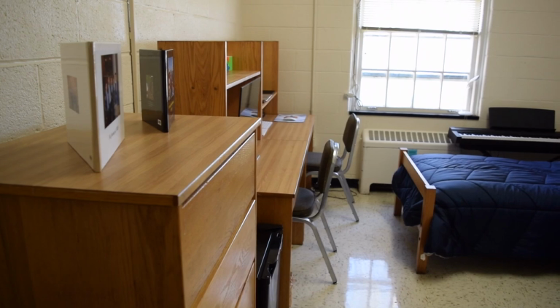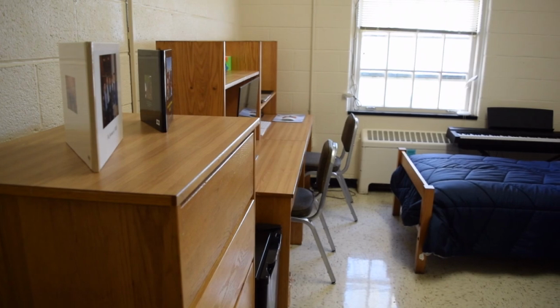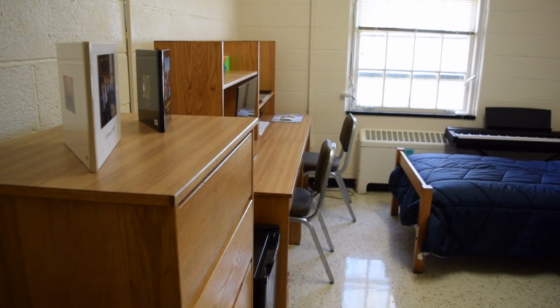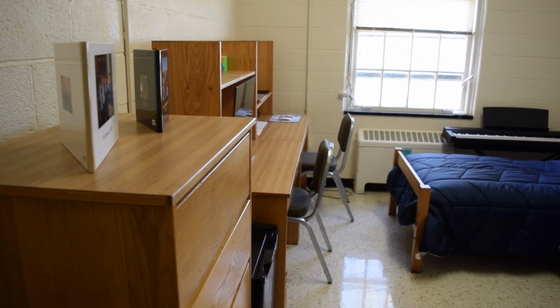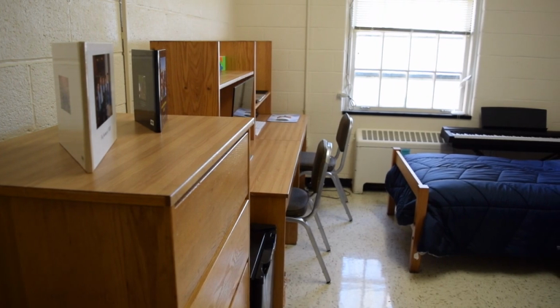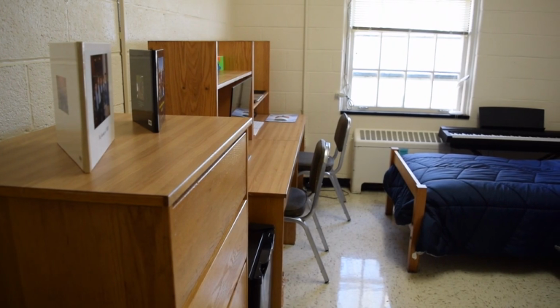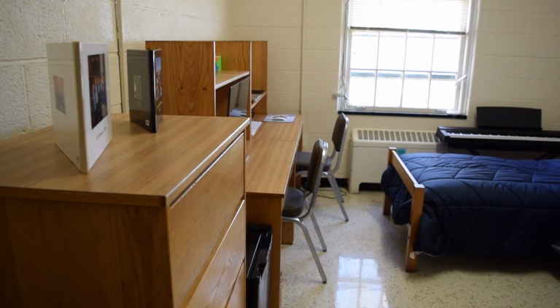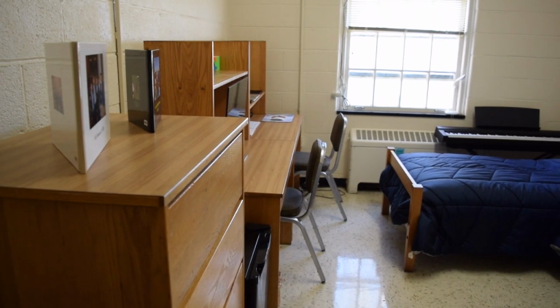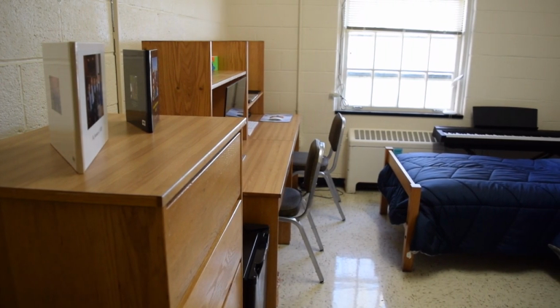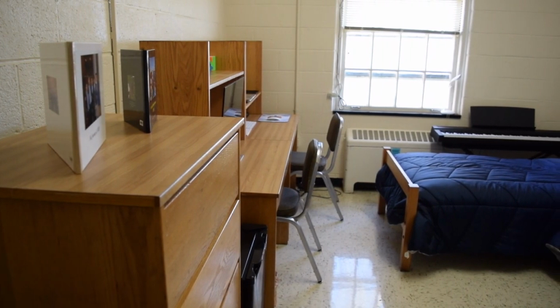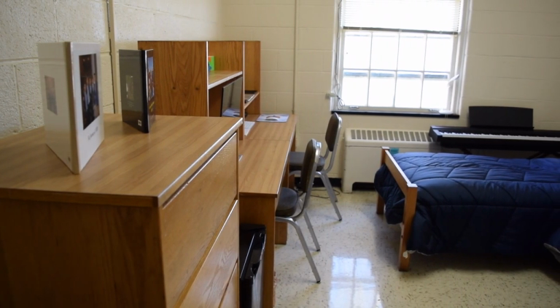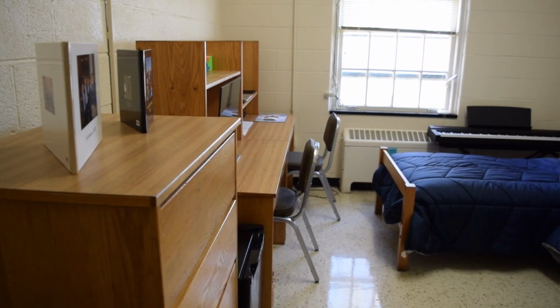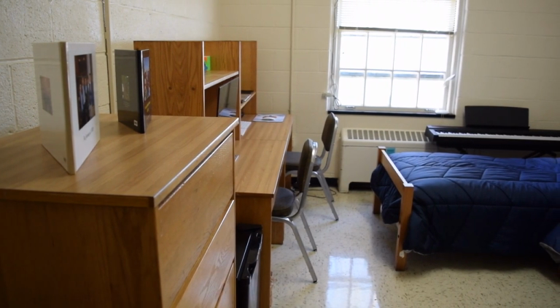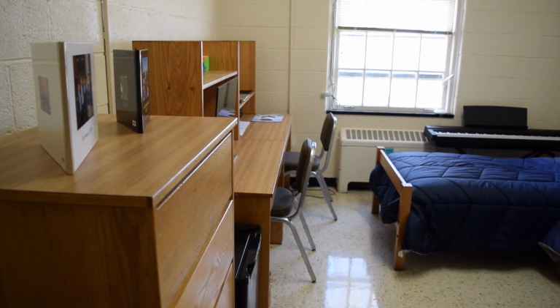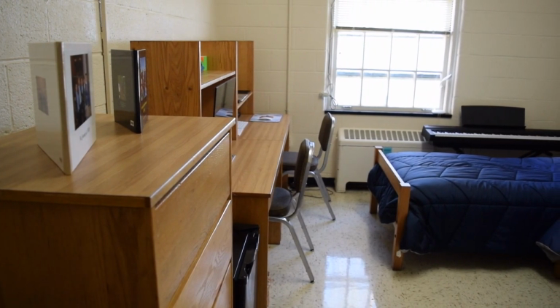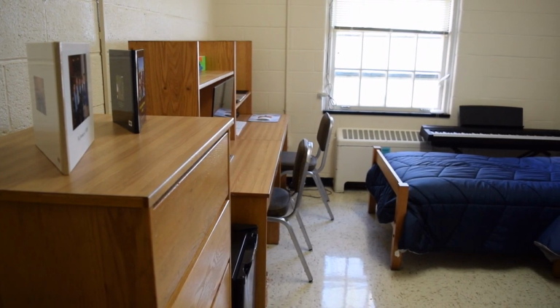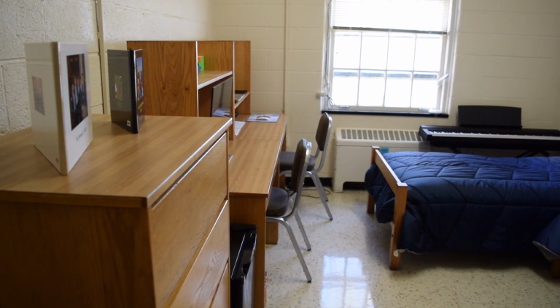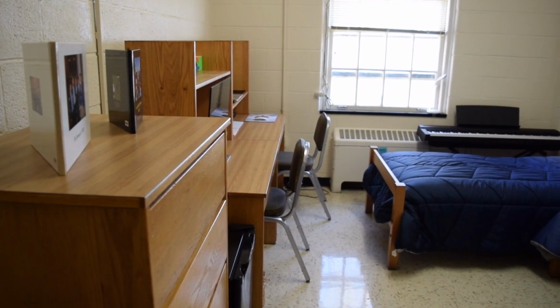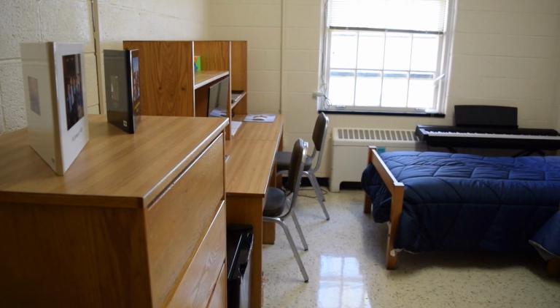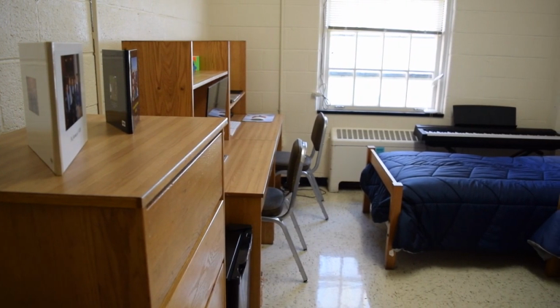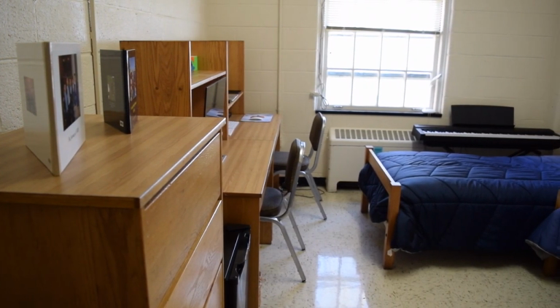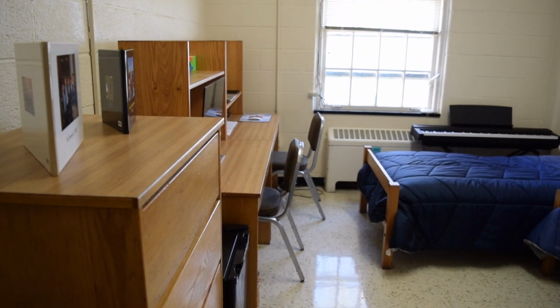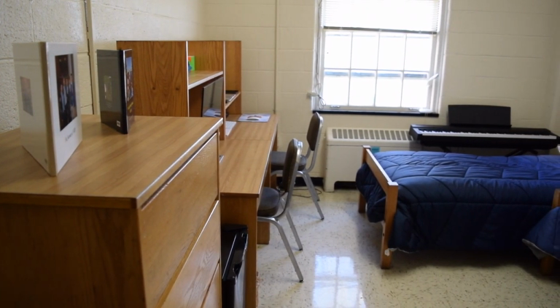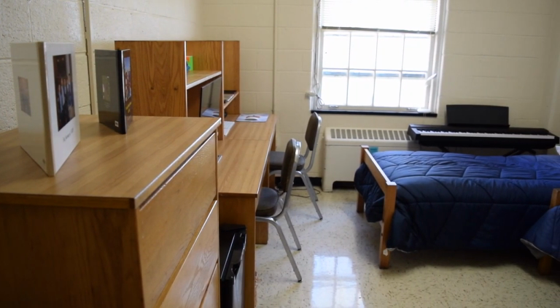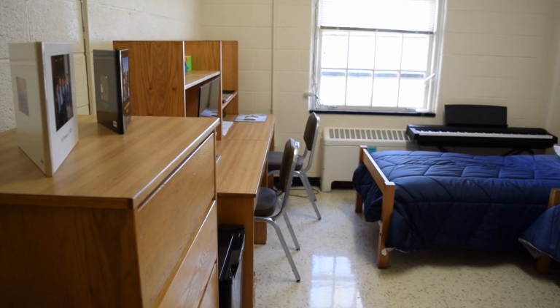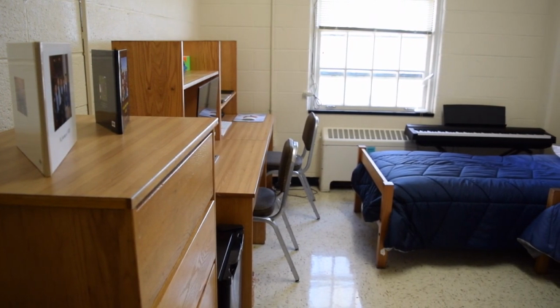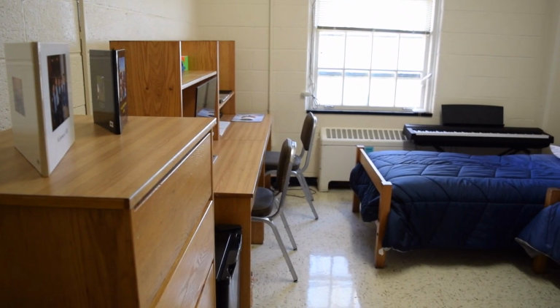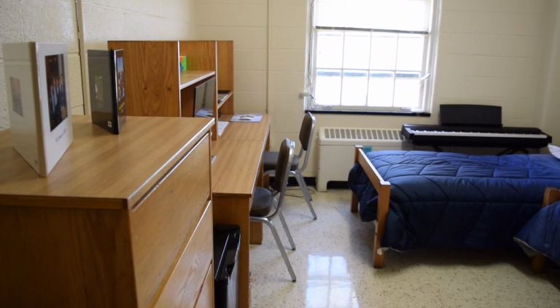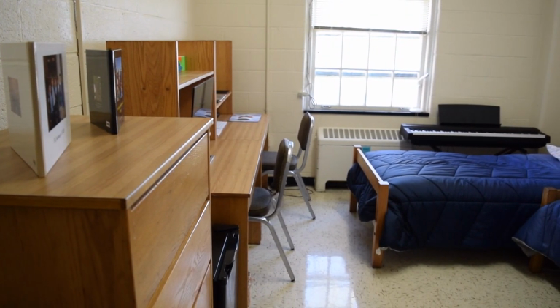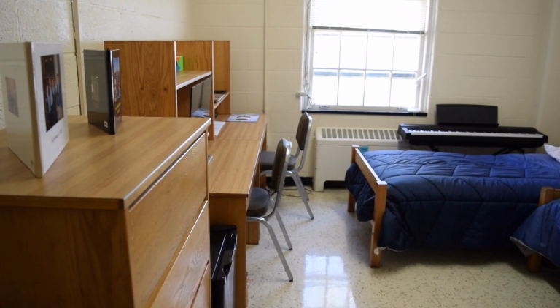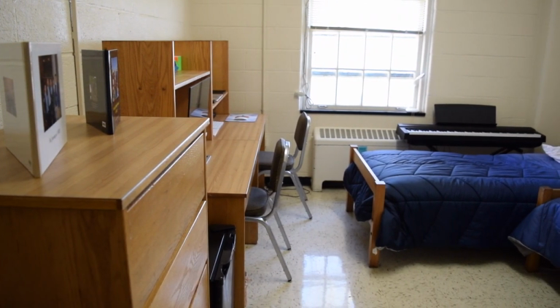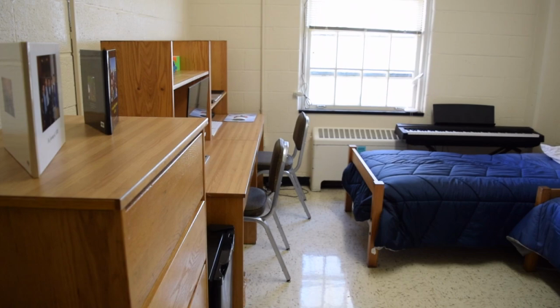Hello everyone, and welcome to my dorm room here at the University of Maryland.